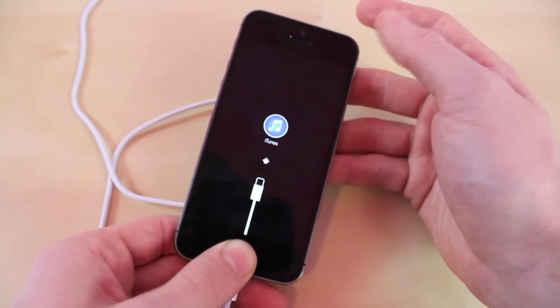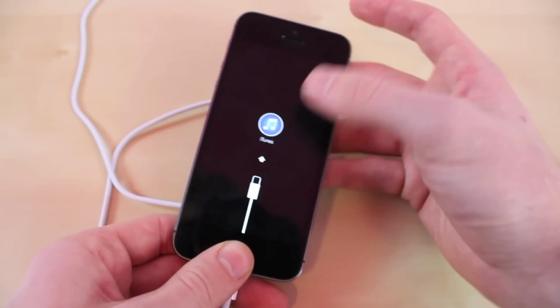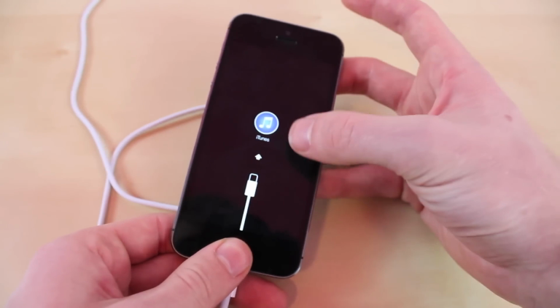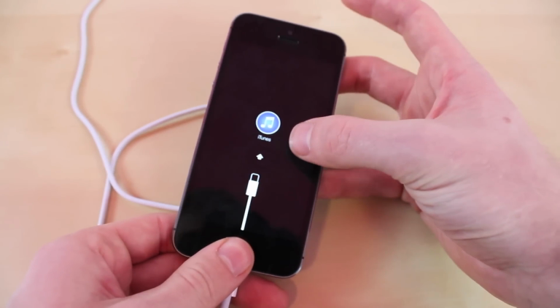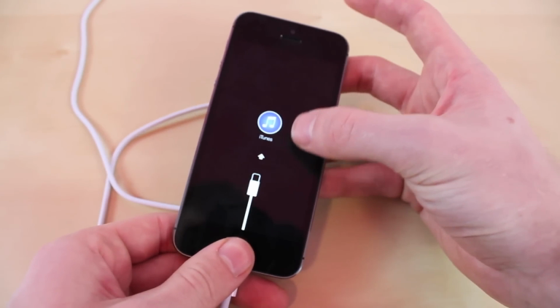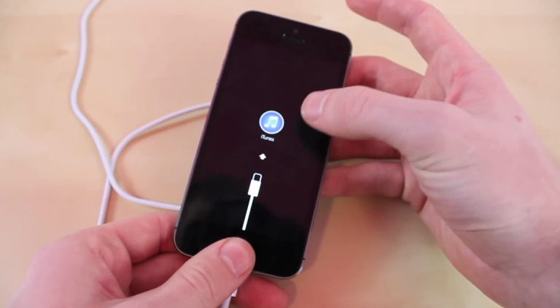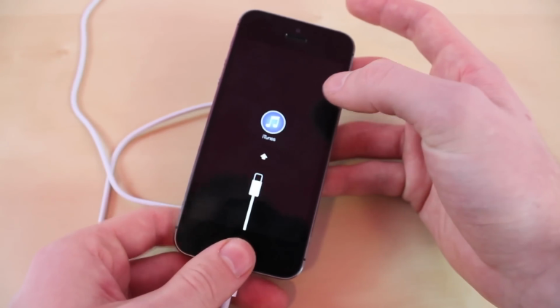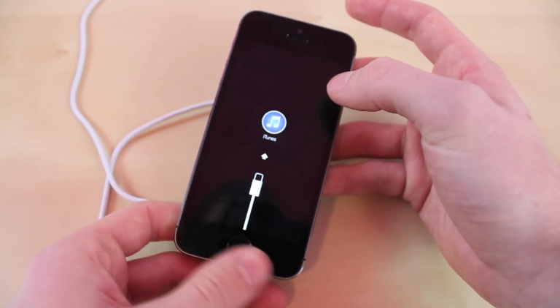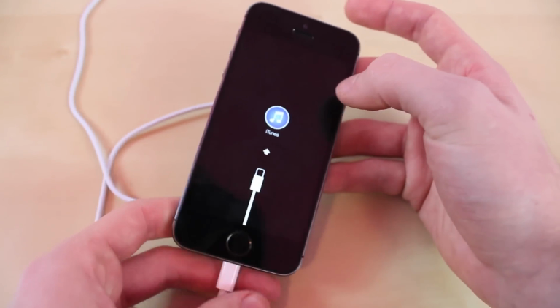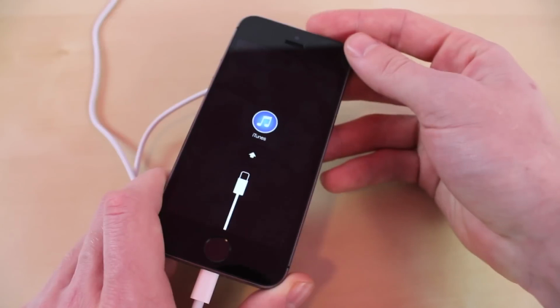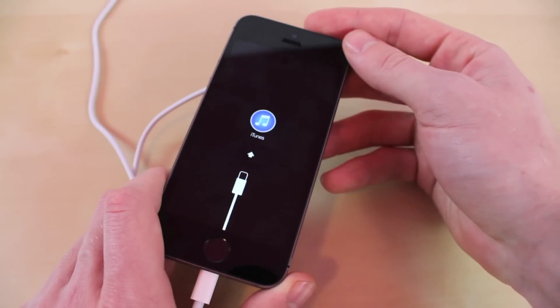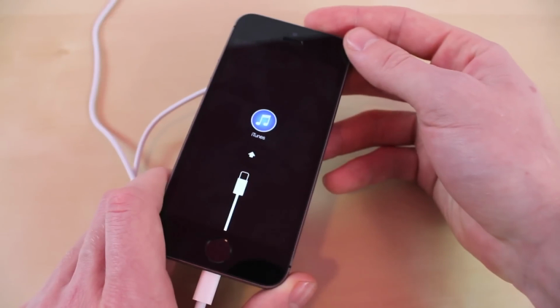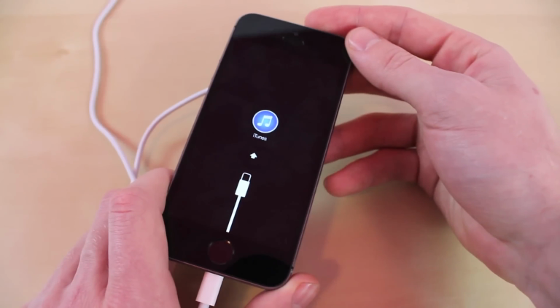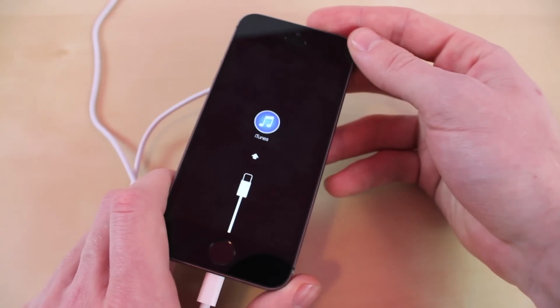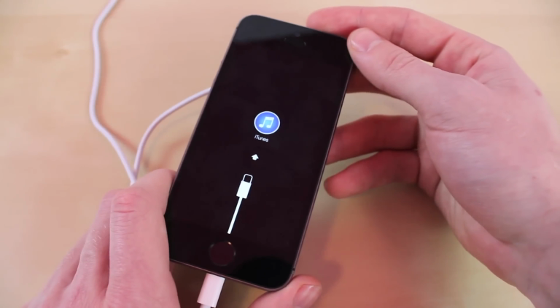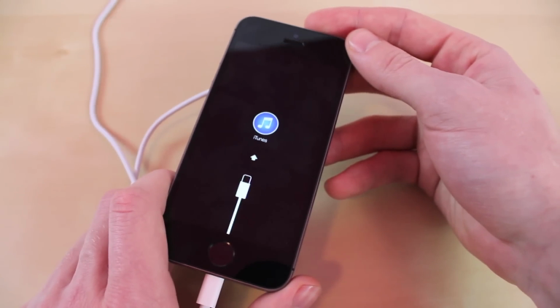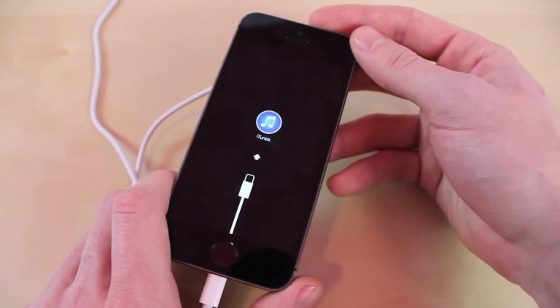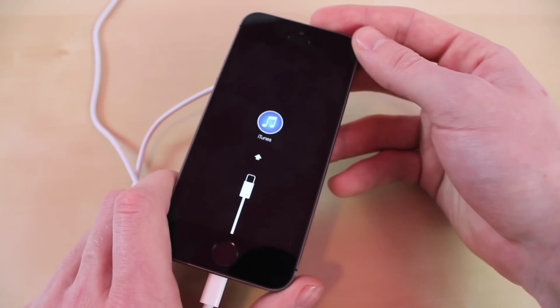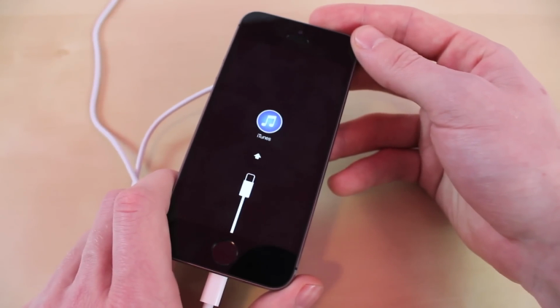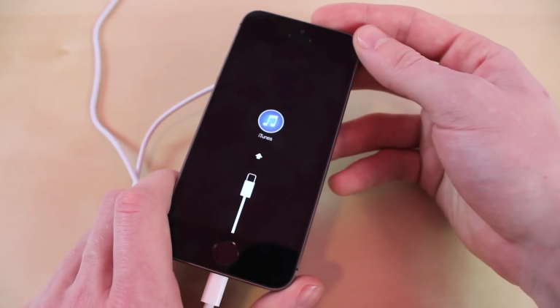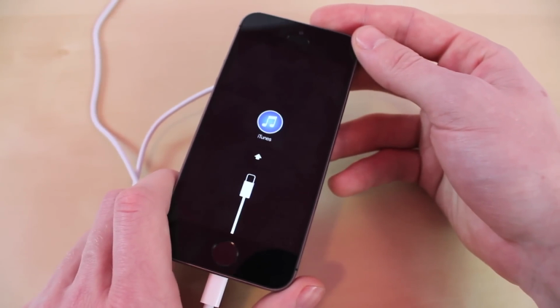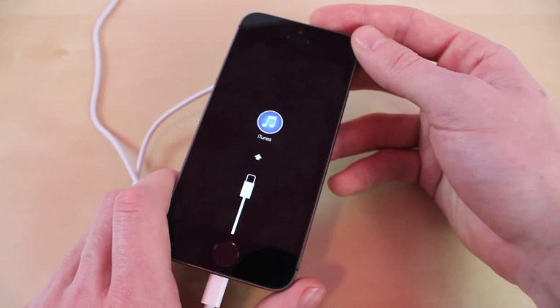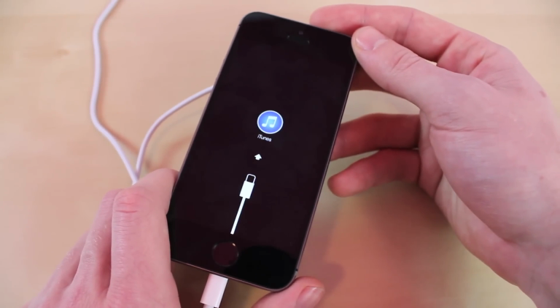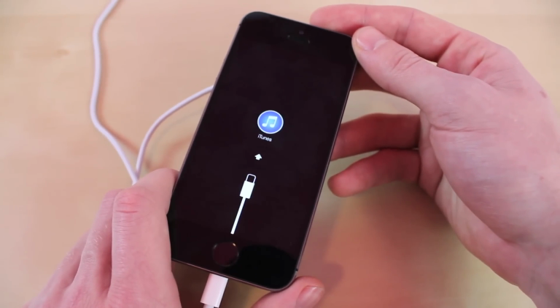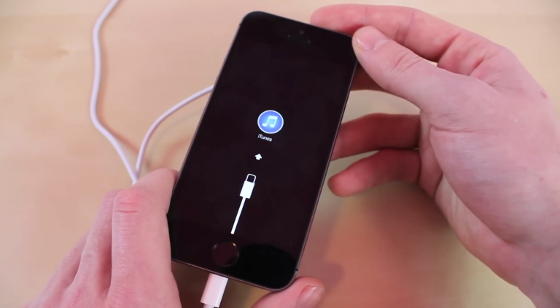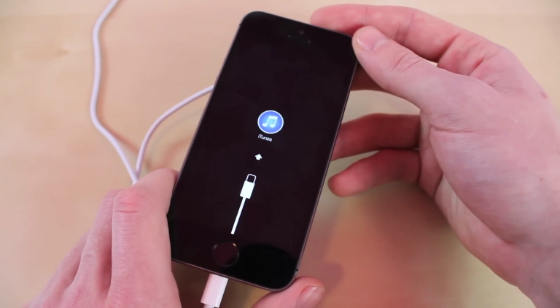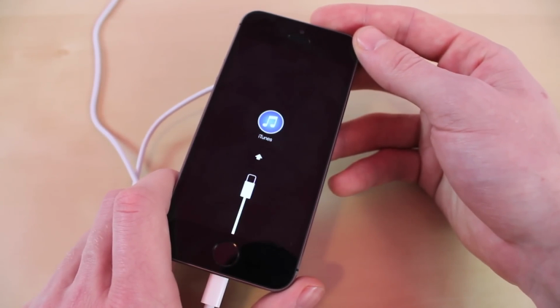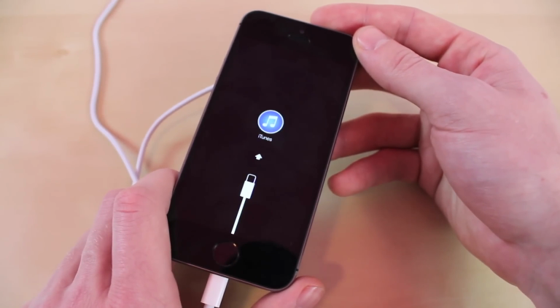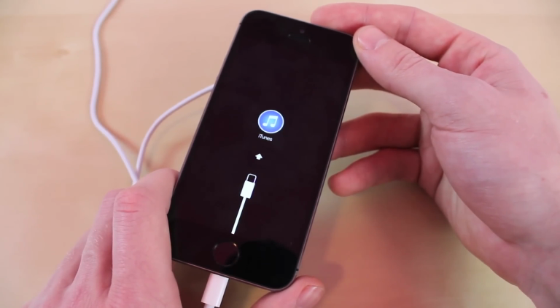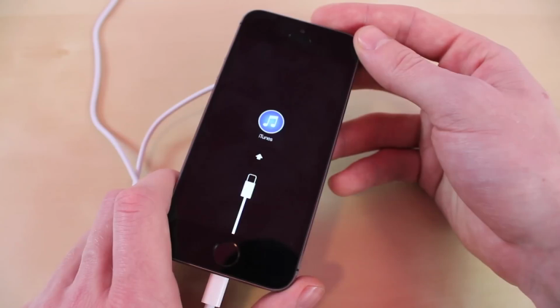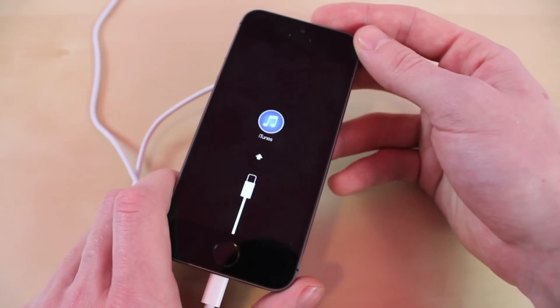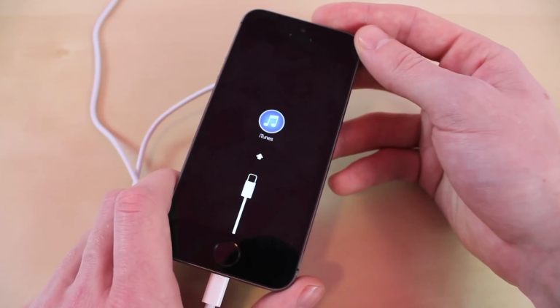Now it's going to say "connect to iTunes." Then on iTunes all you click is restore and you'll have your iPhone all set up again and back to factory settings.